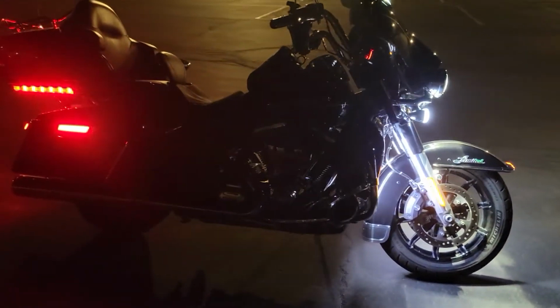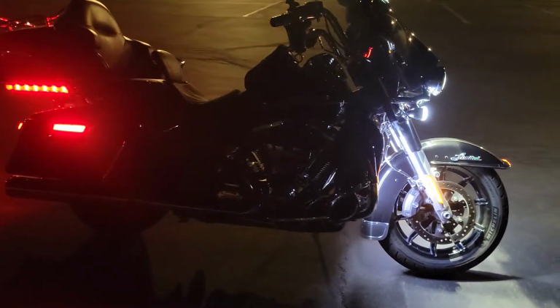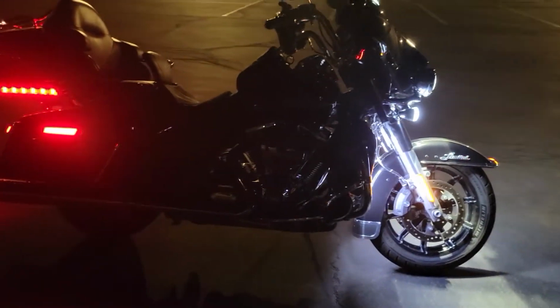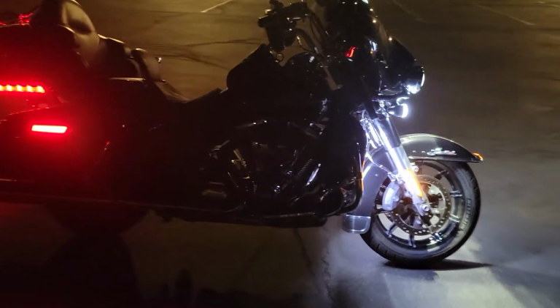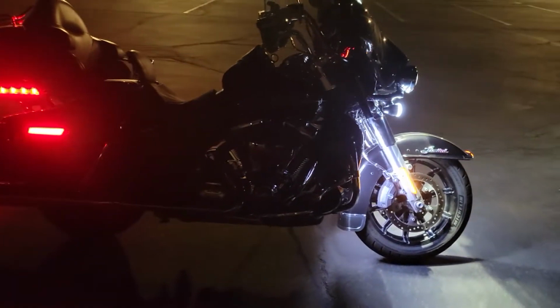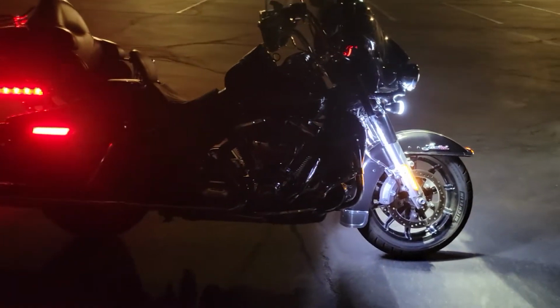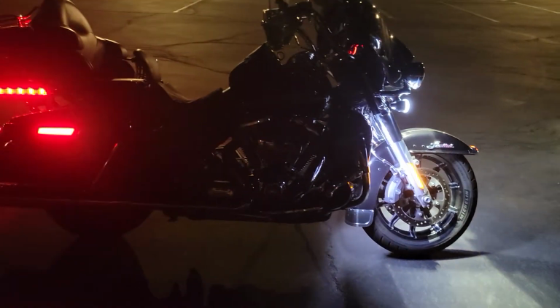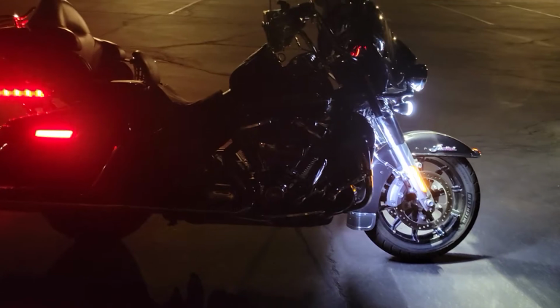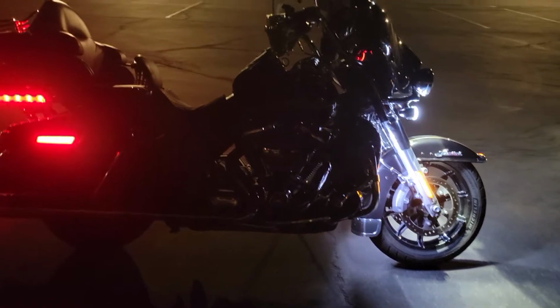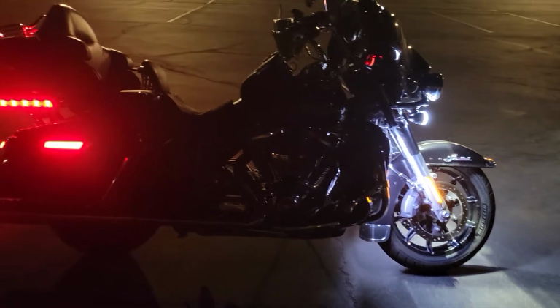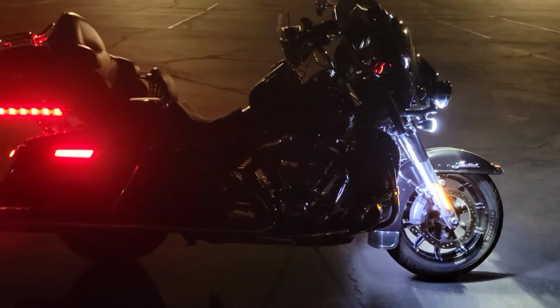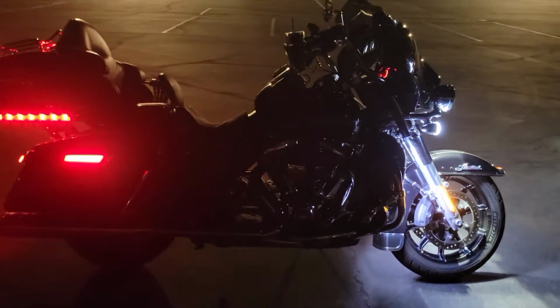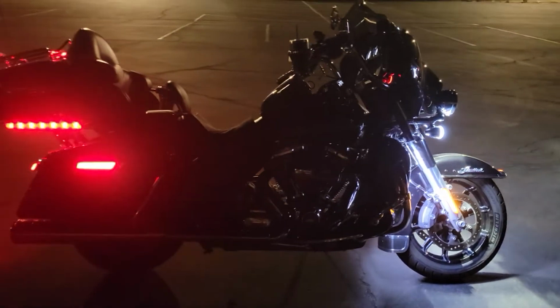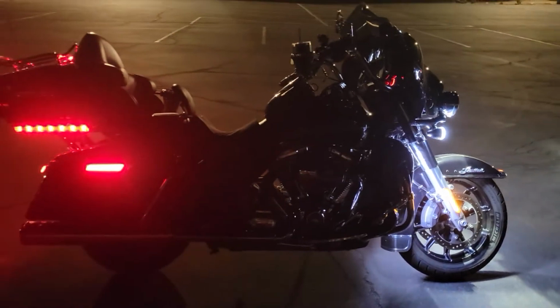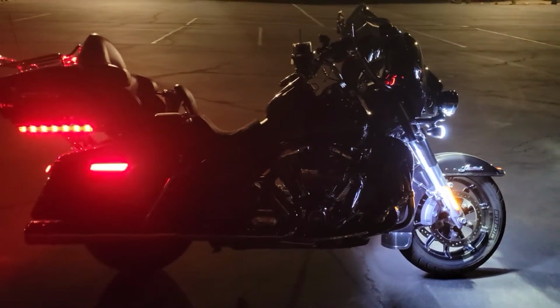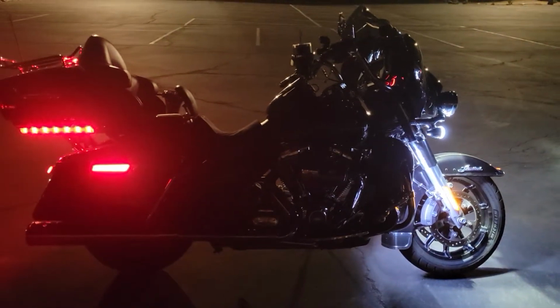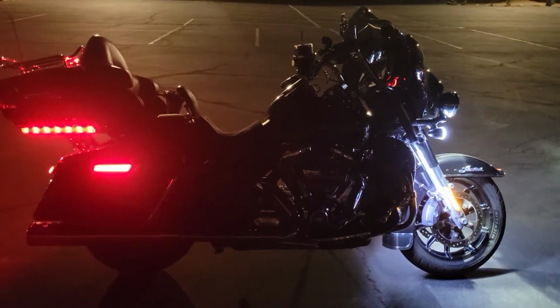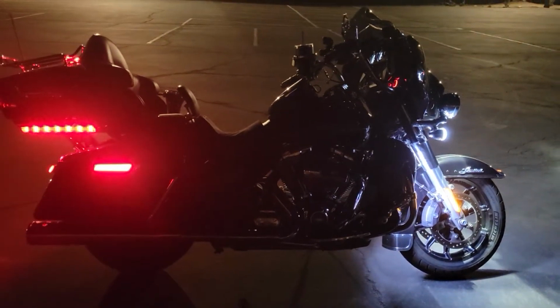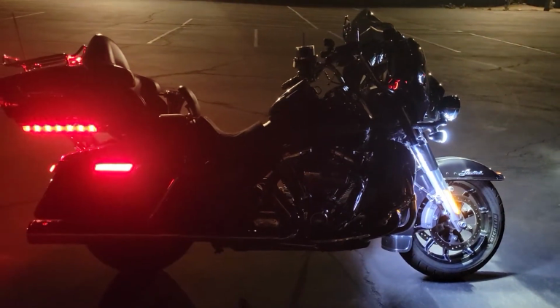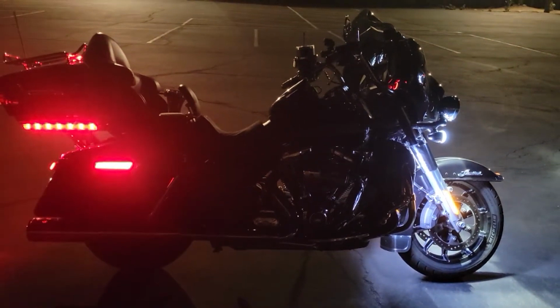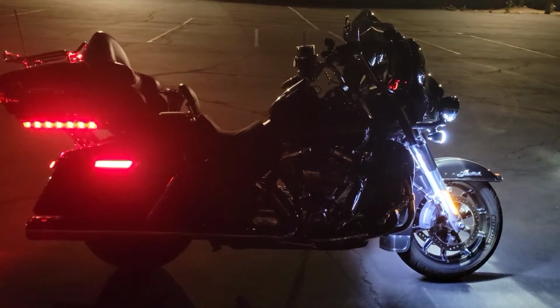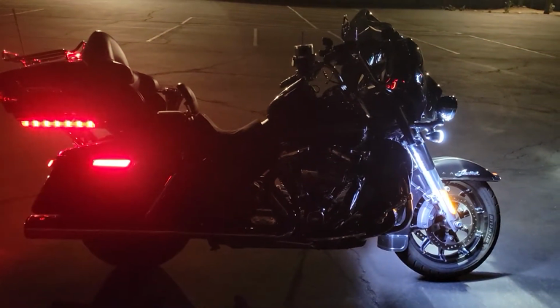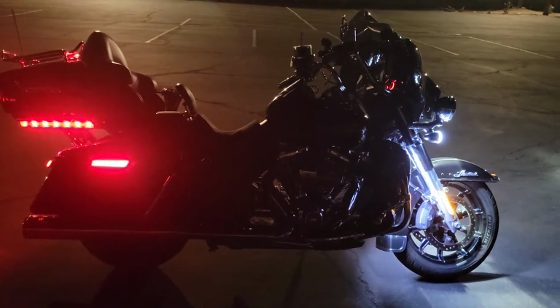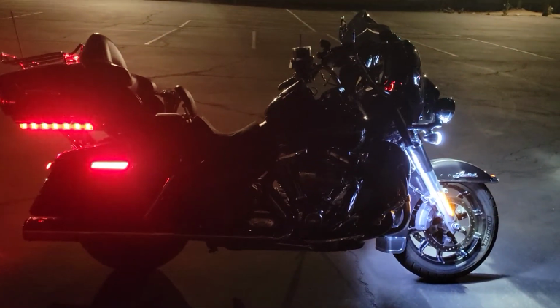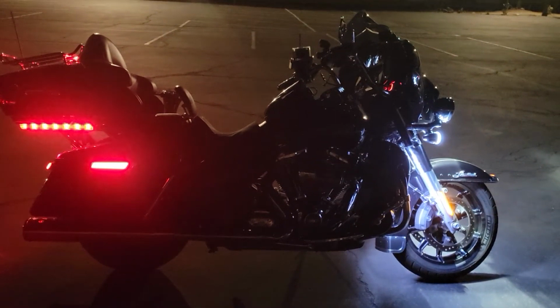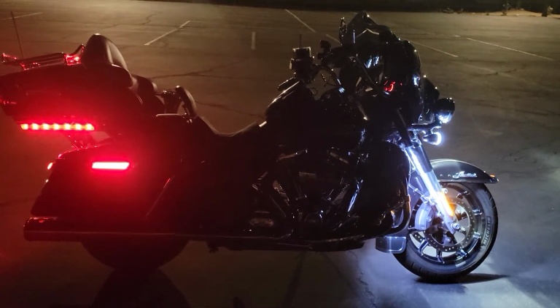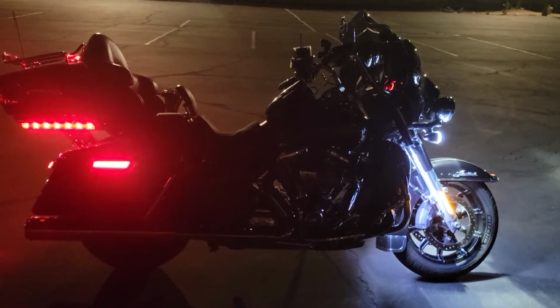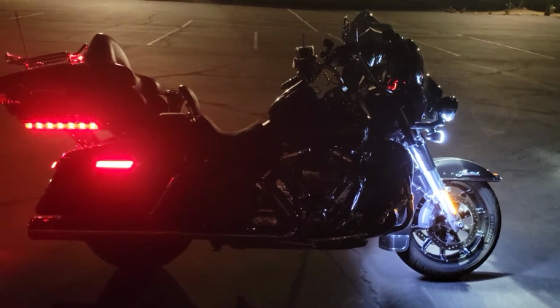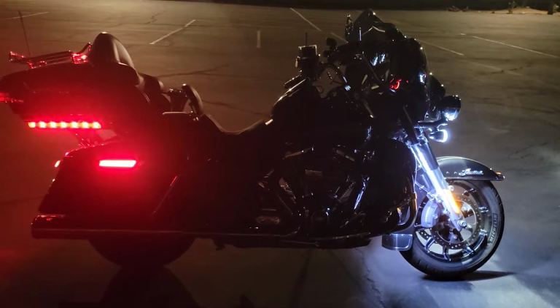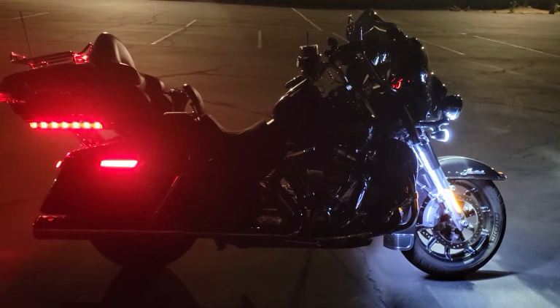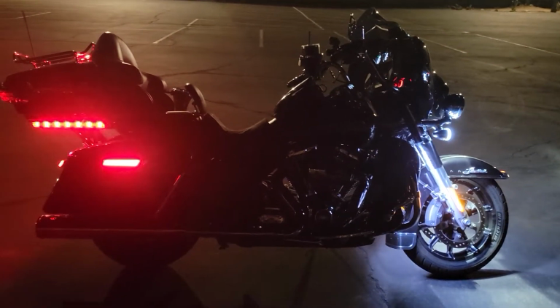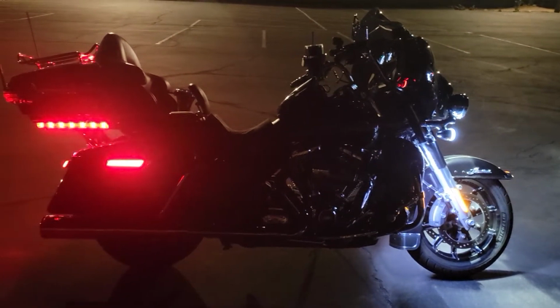I still need the shock and awe kit on the engine and undercarriage.